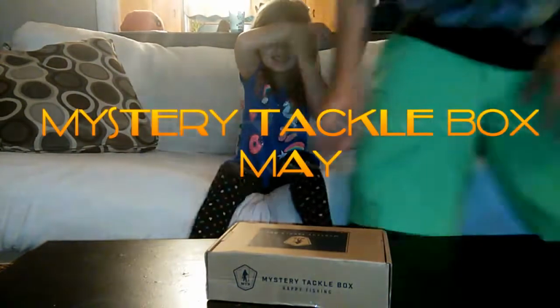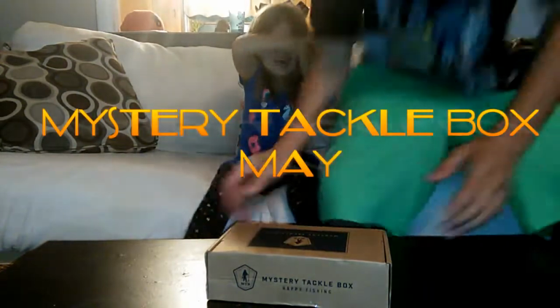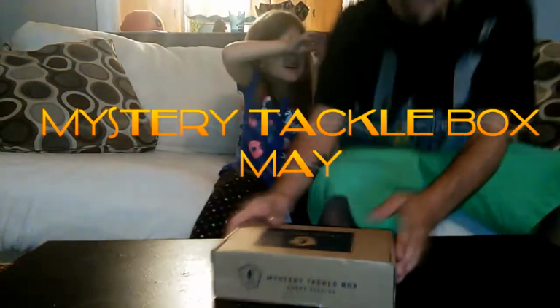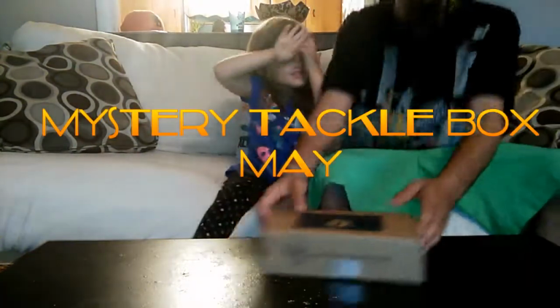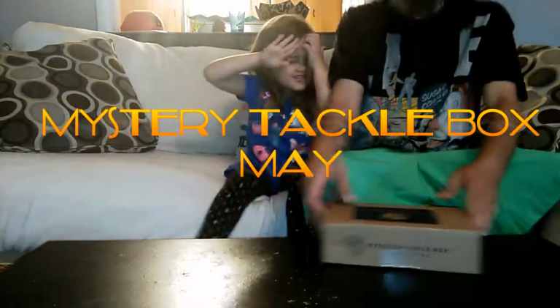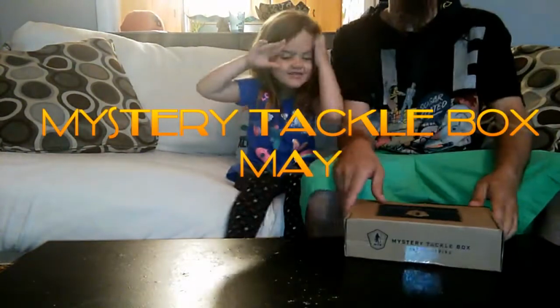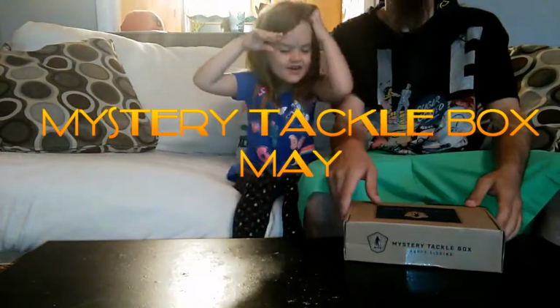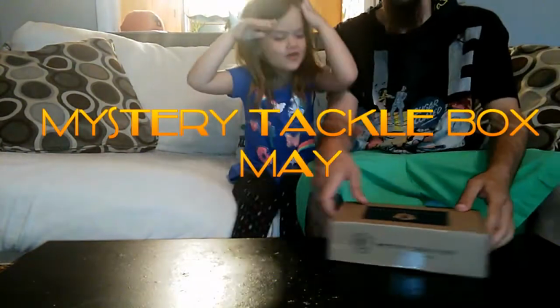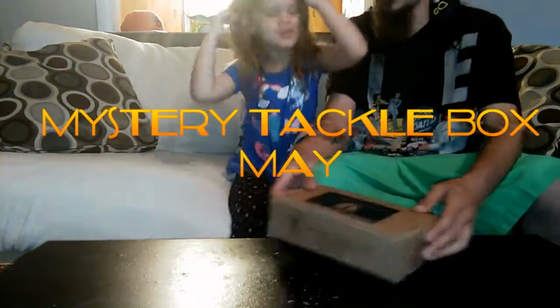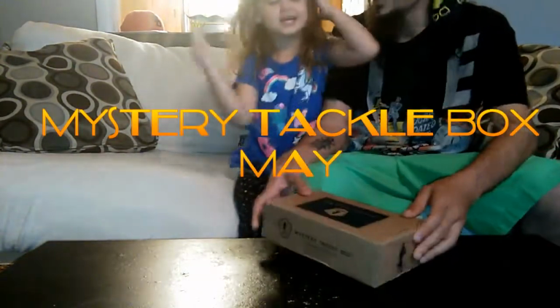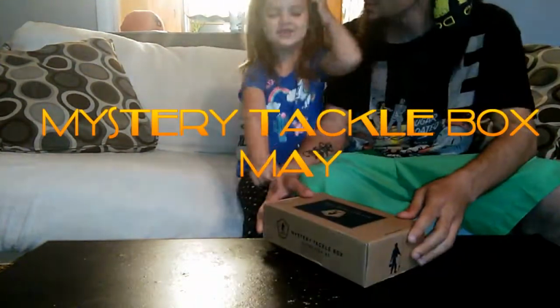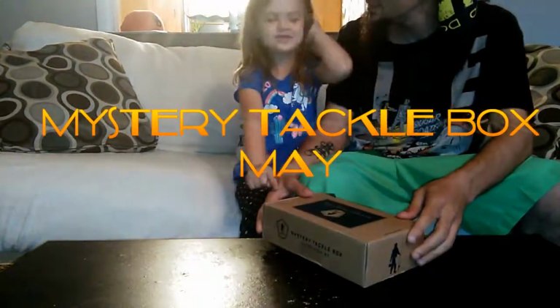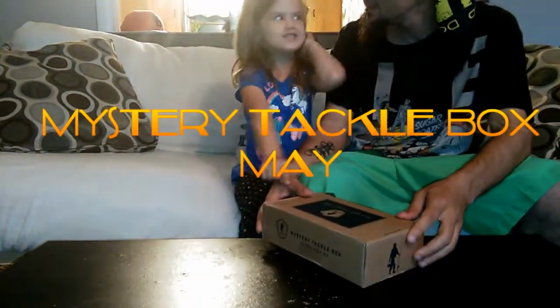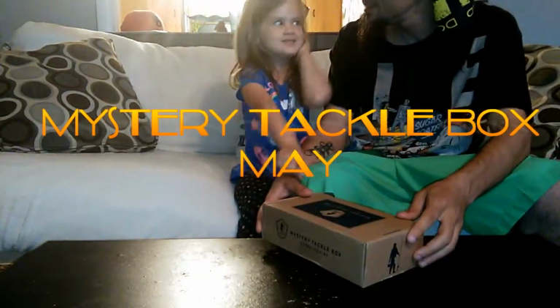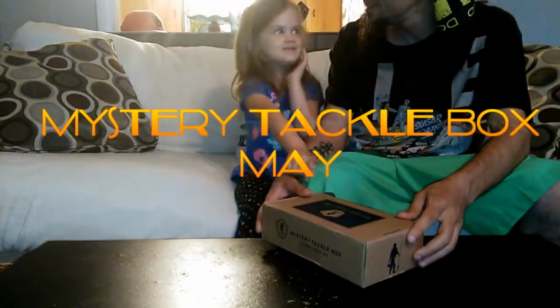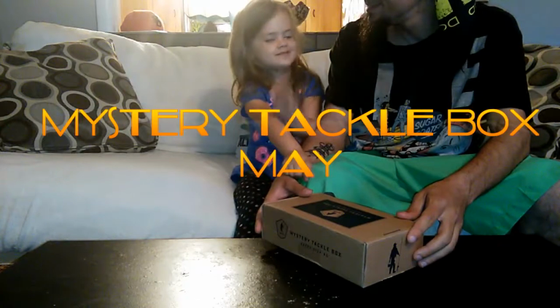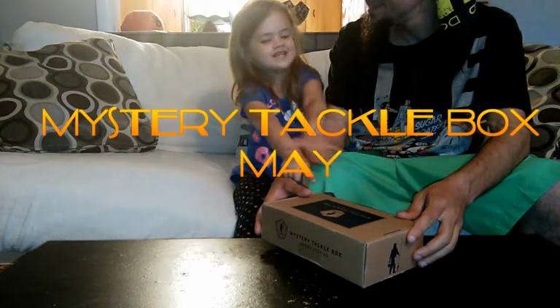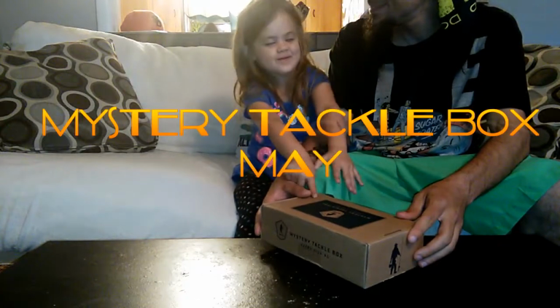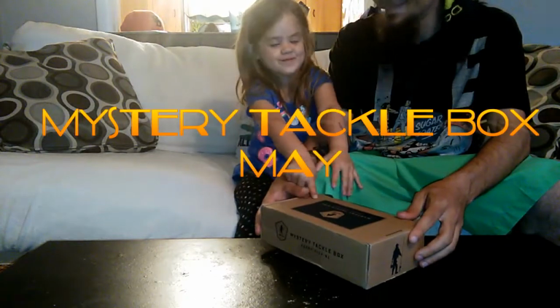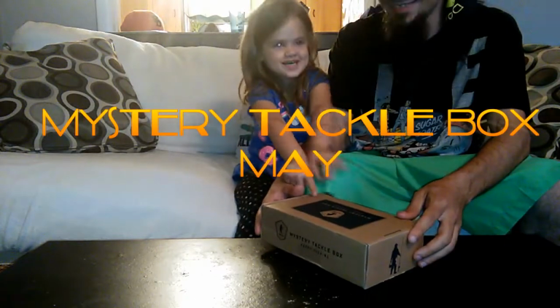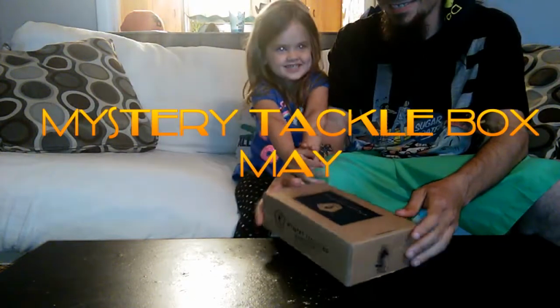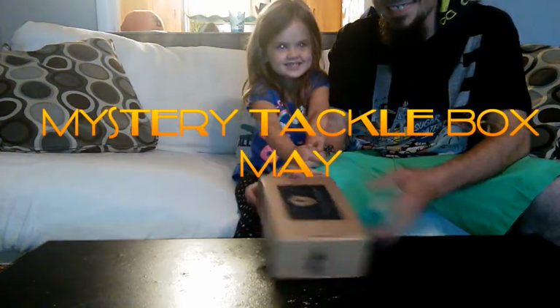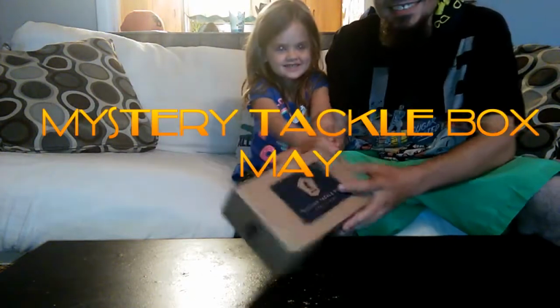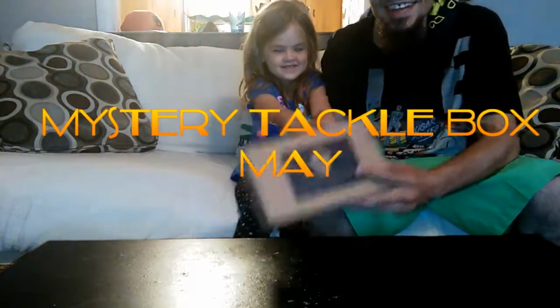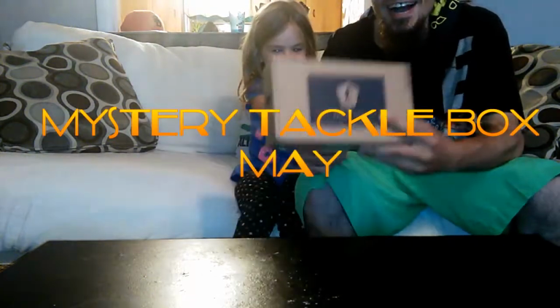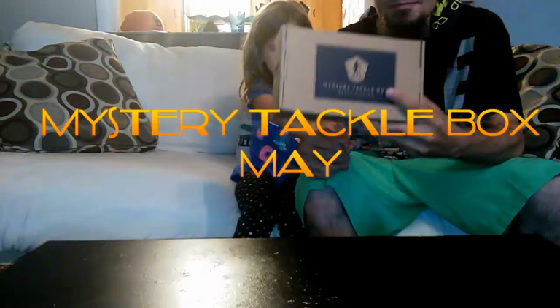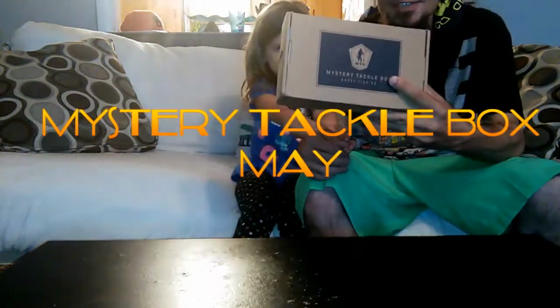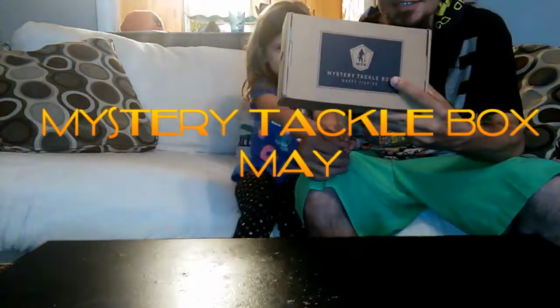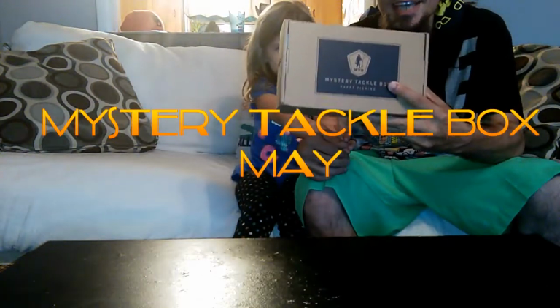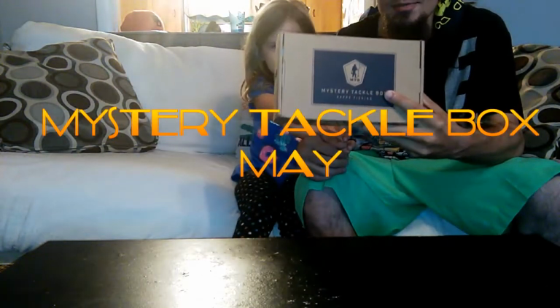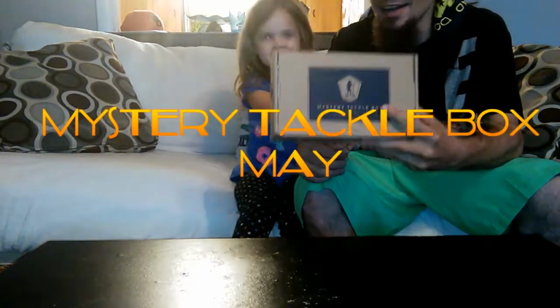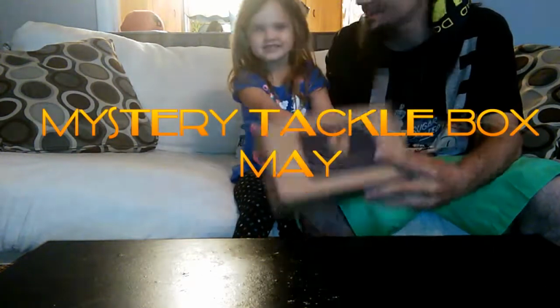Hello! Today we are going to open Dad's new fish and tackle box — a mystery tackle box.